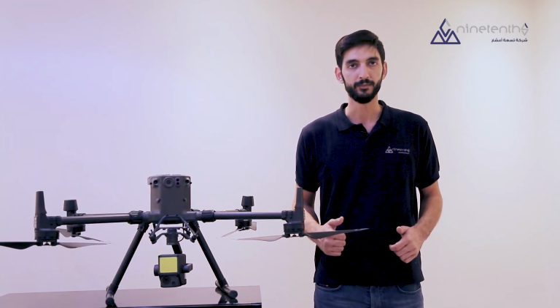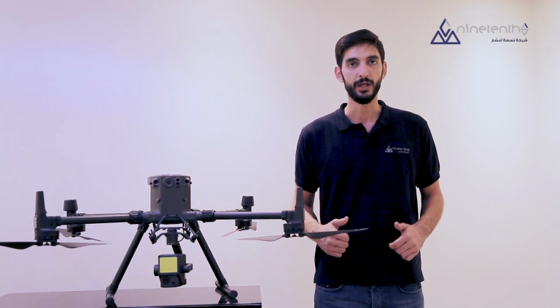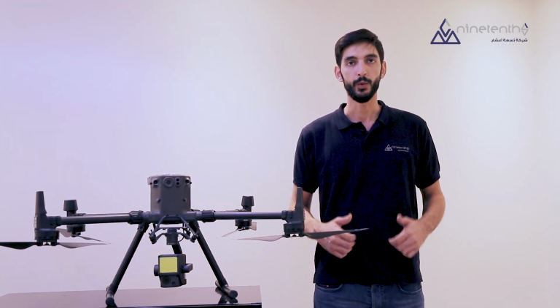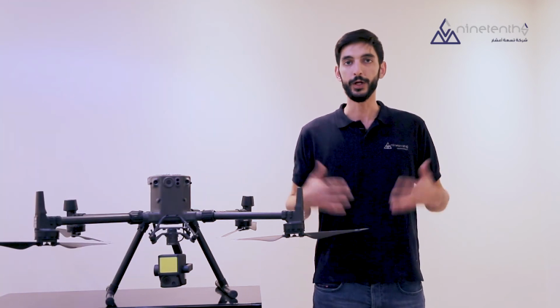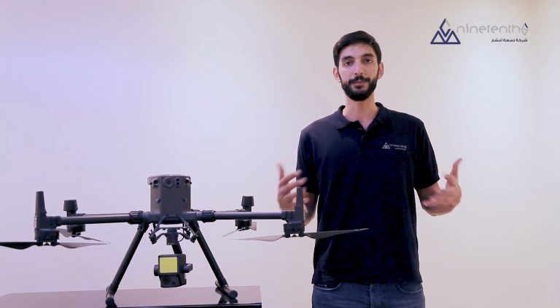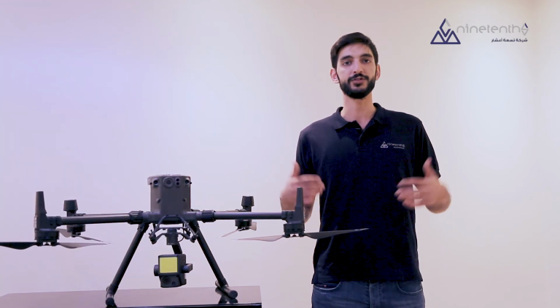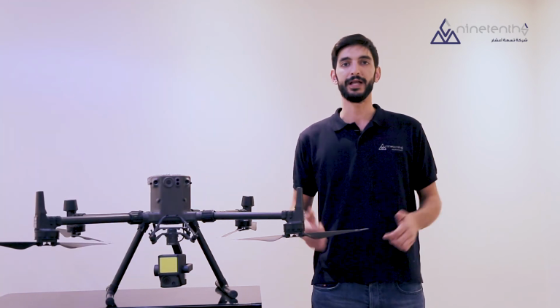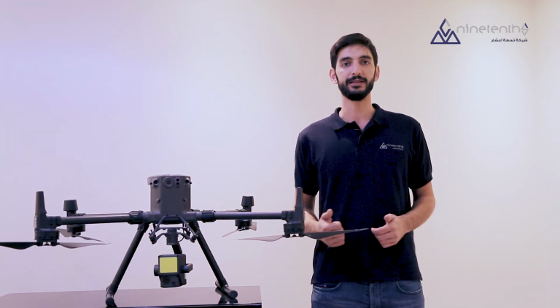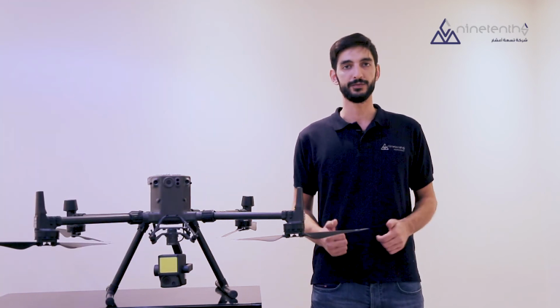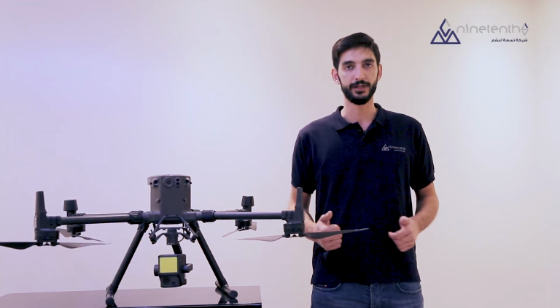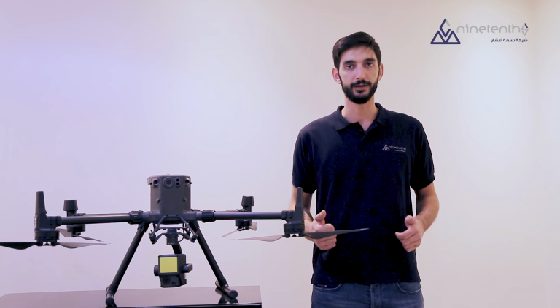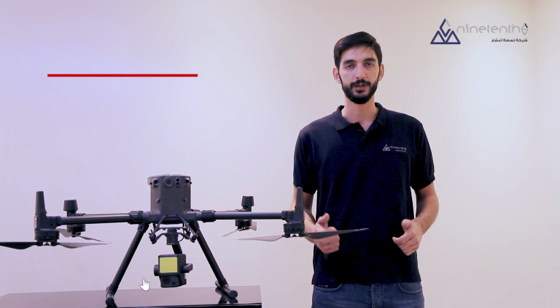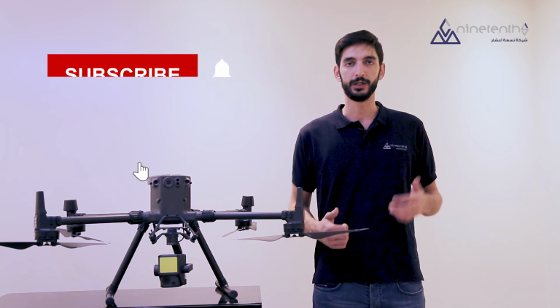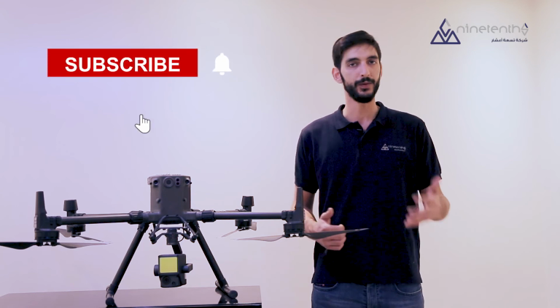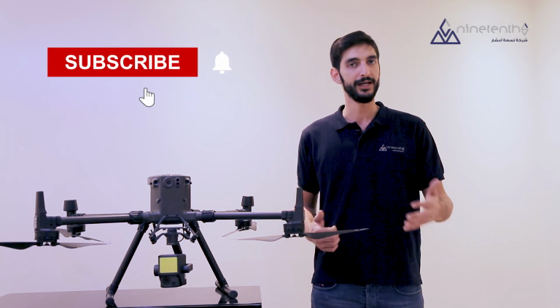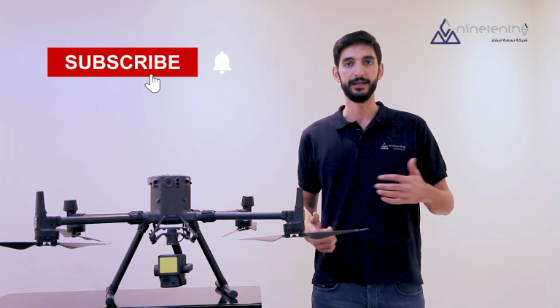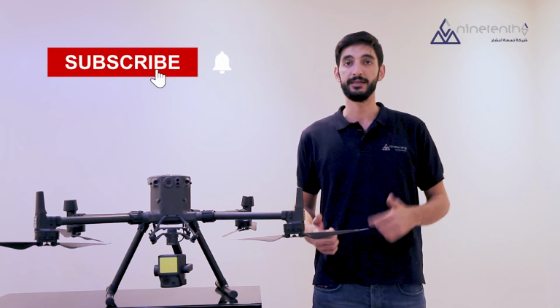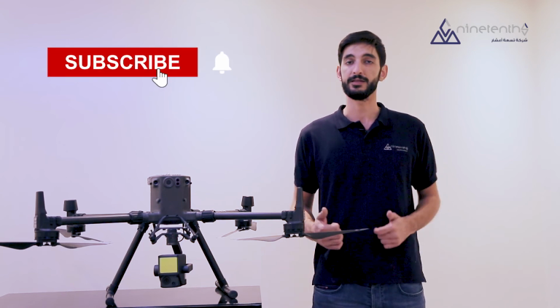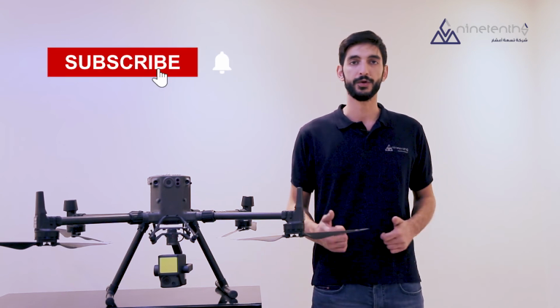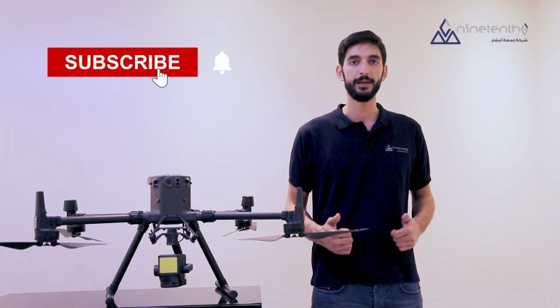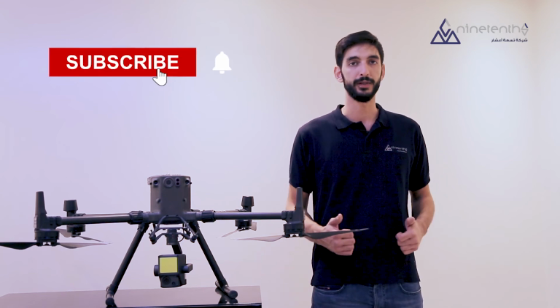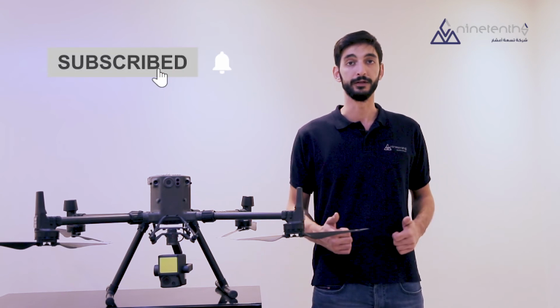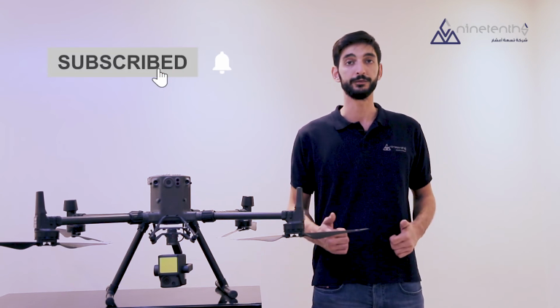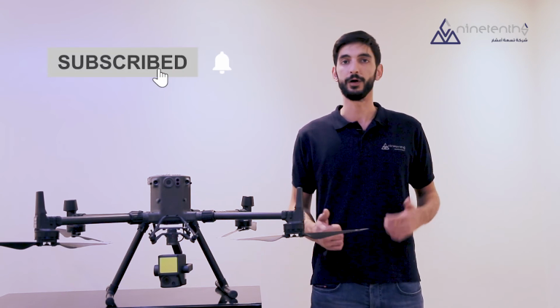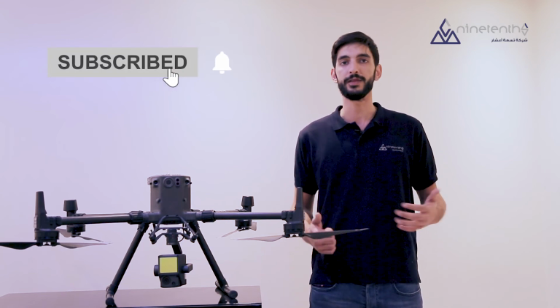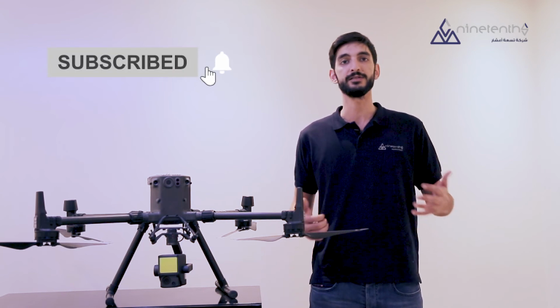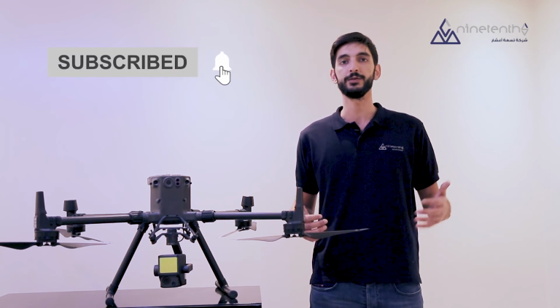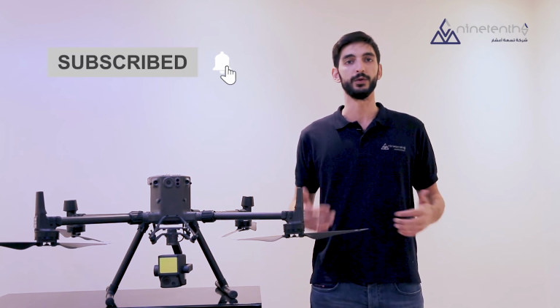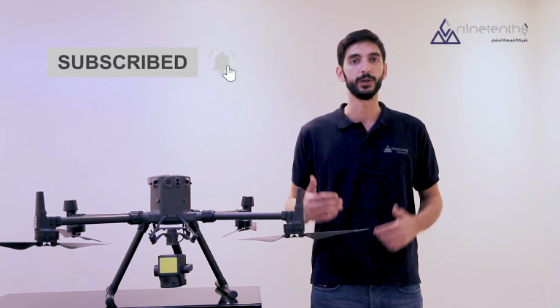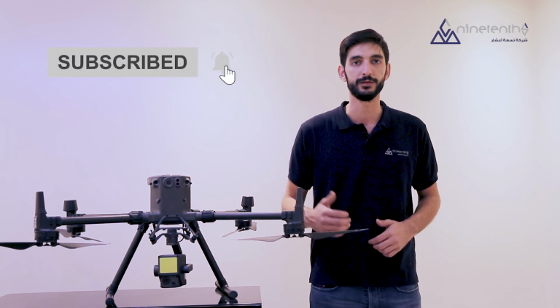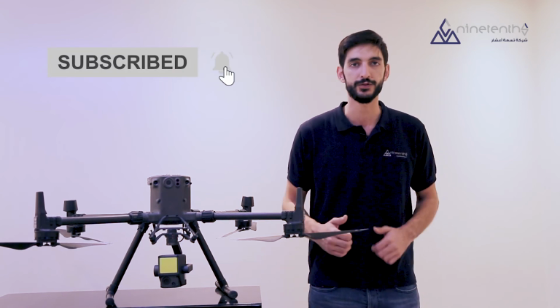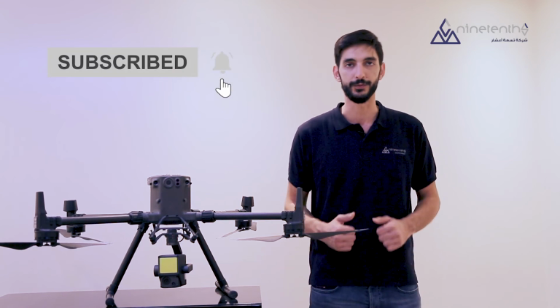We hope that you liked this video. Go ahead and hit the subscribe button for all that's new in the world of drones.